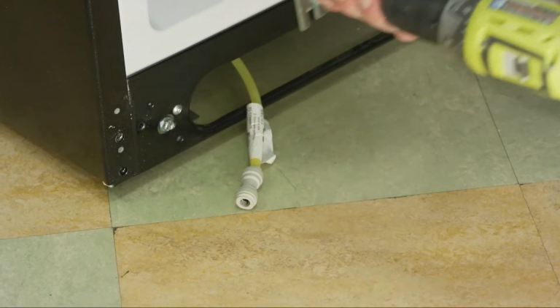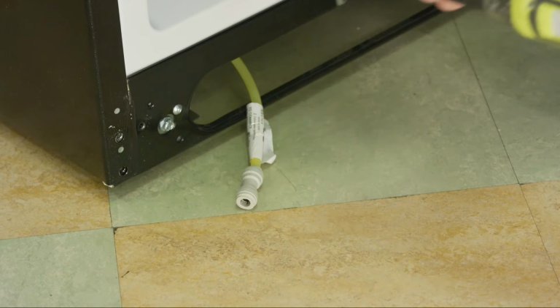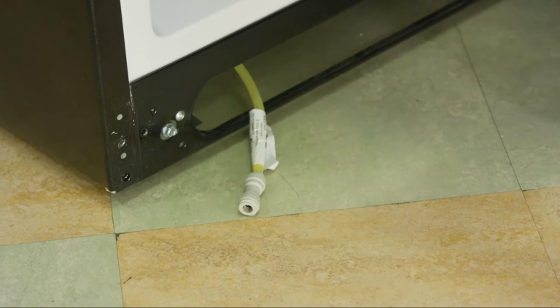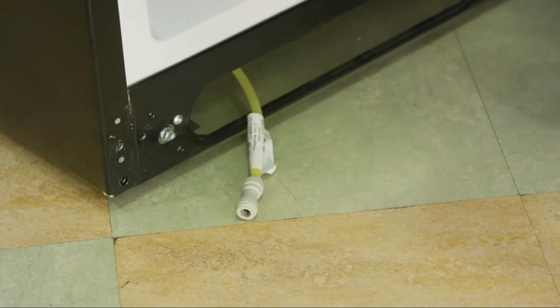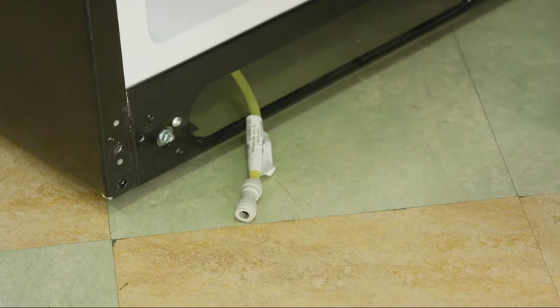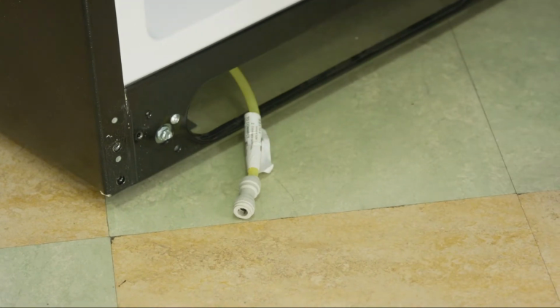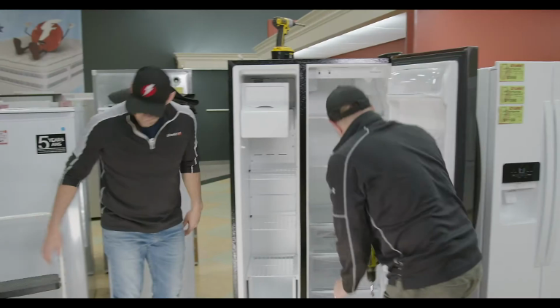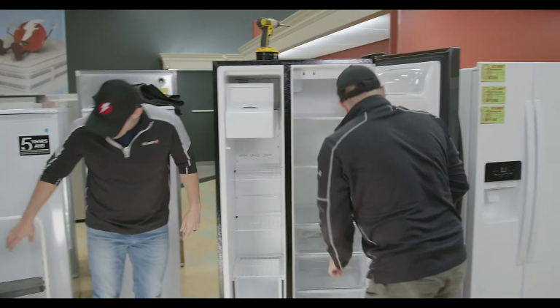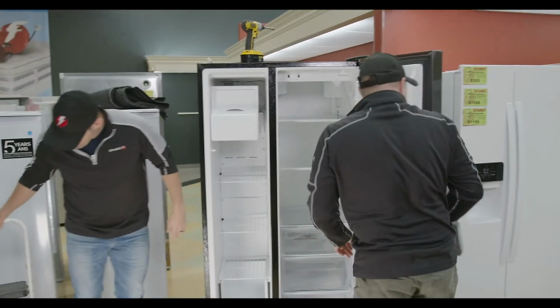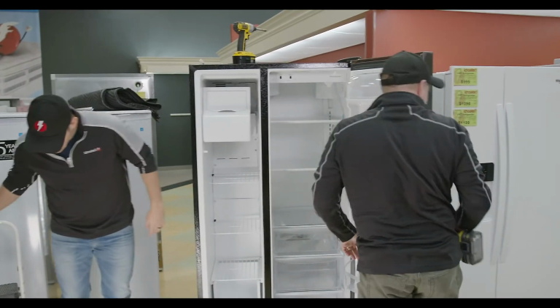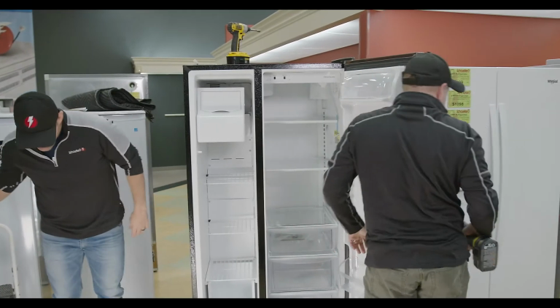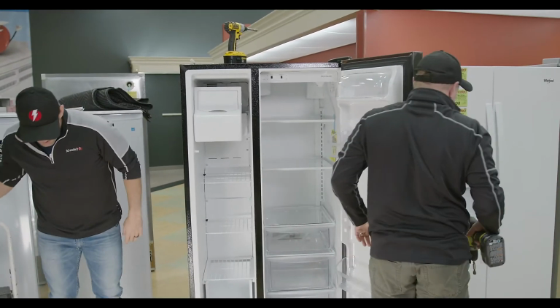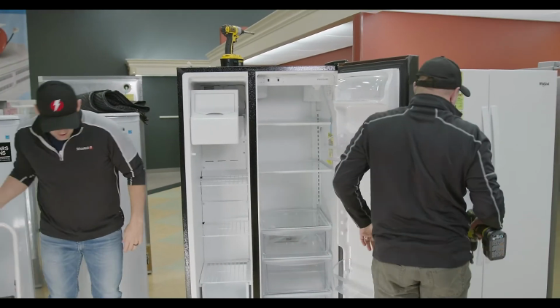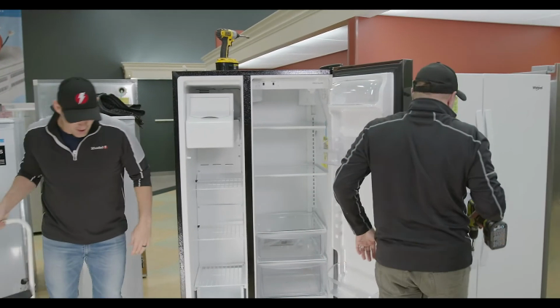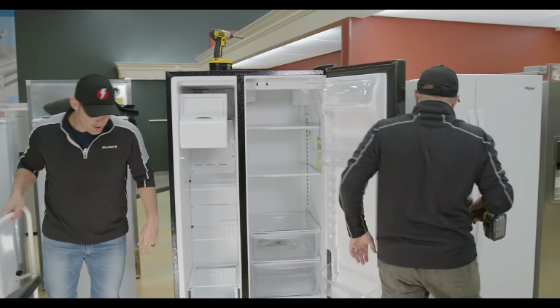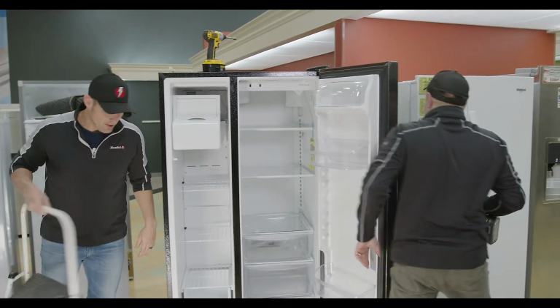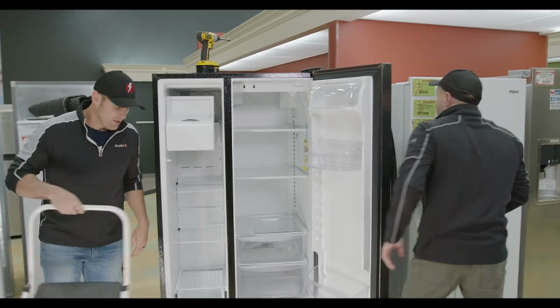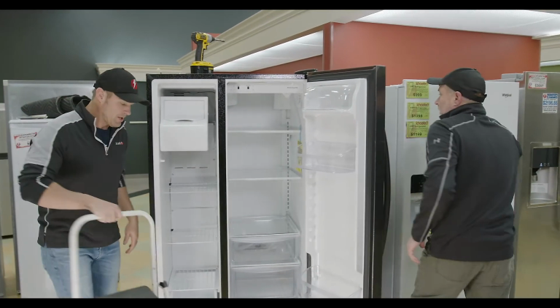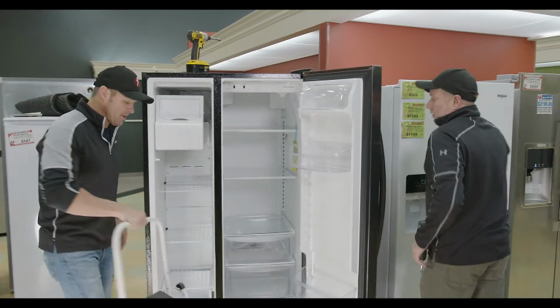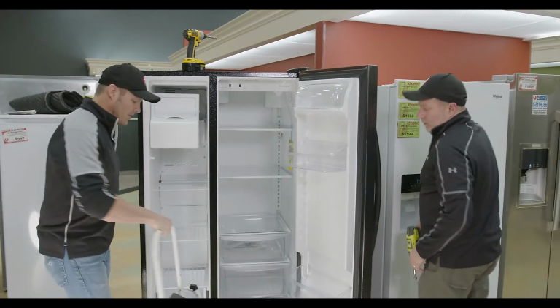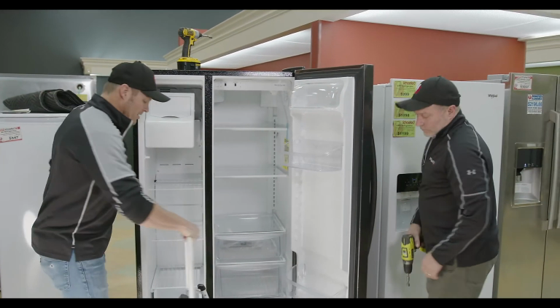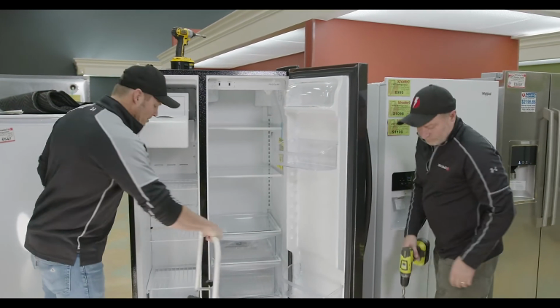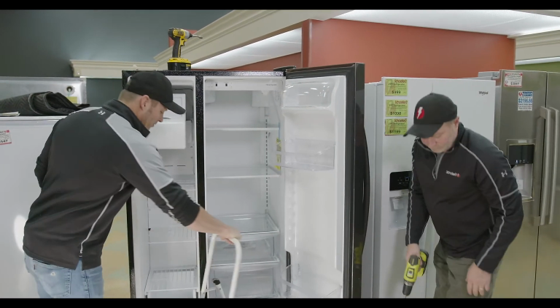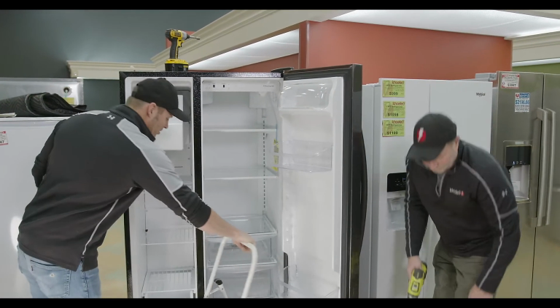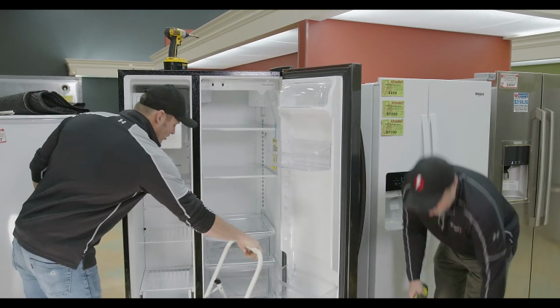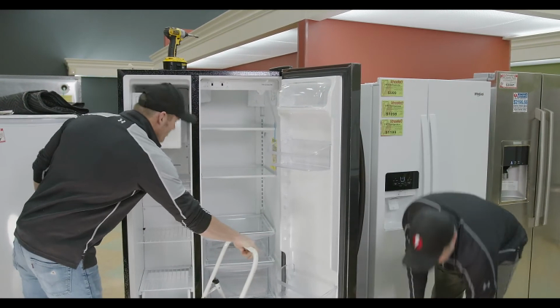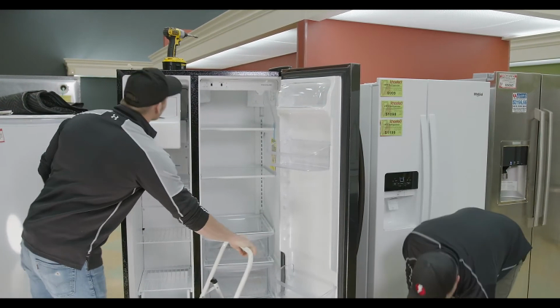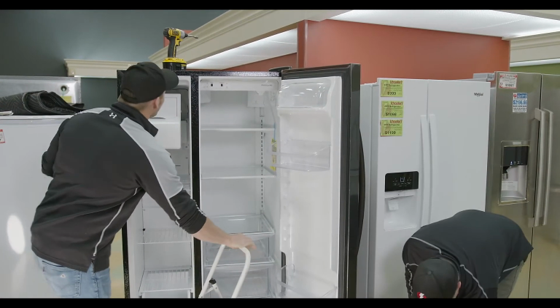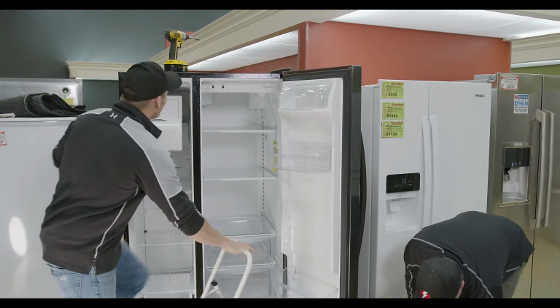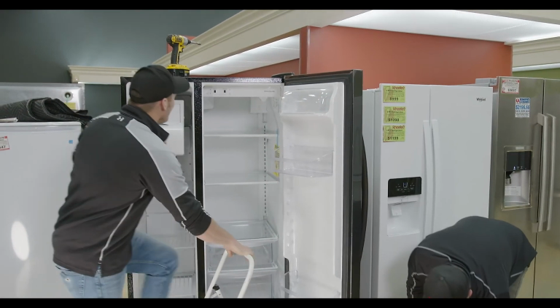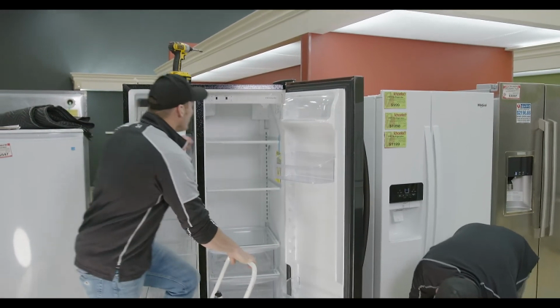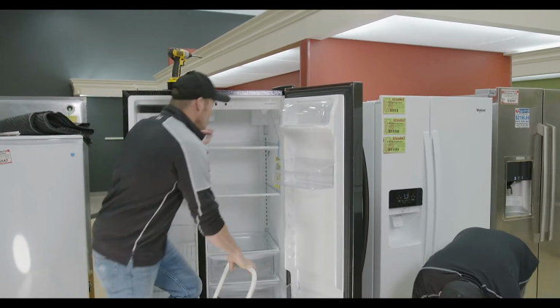Now we just move over to the refrigerator door. Same as the freezer door, we'll take the top off first.